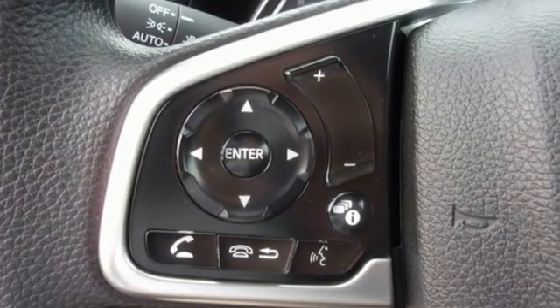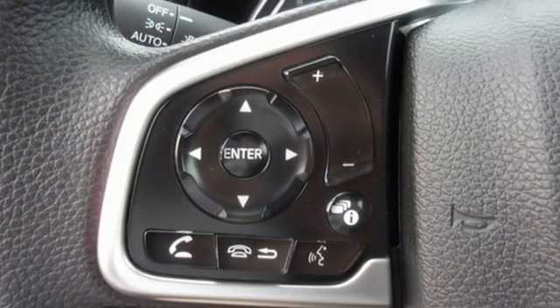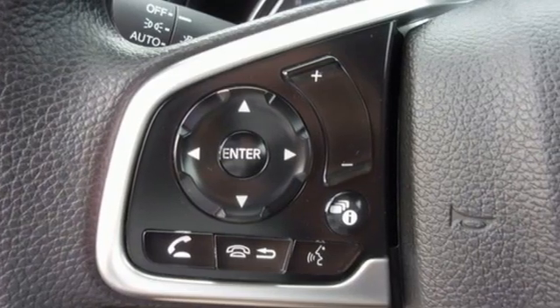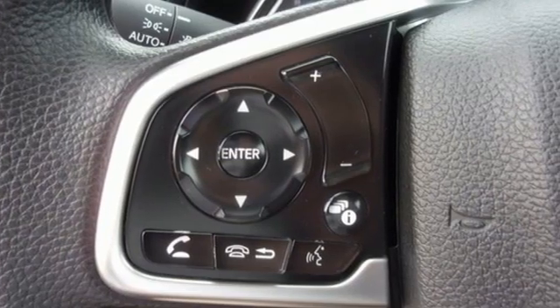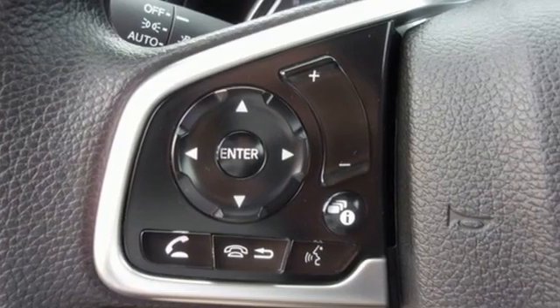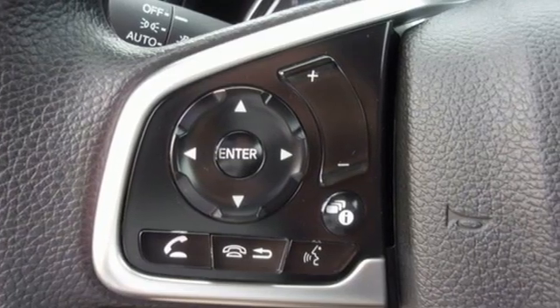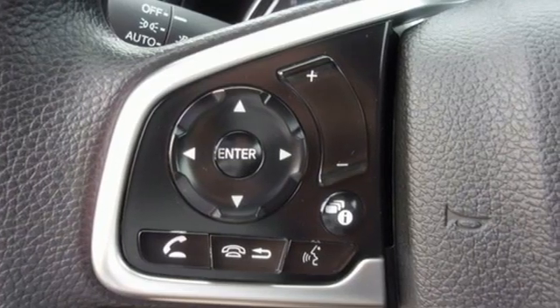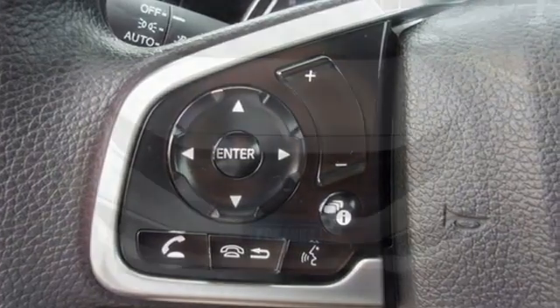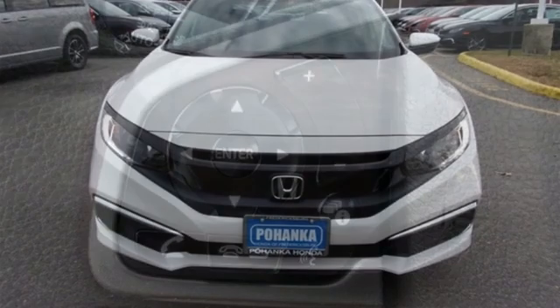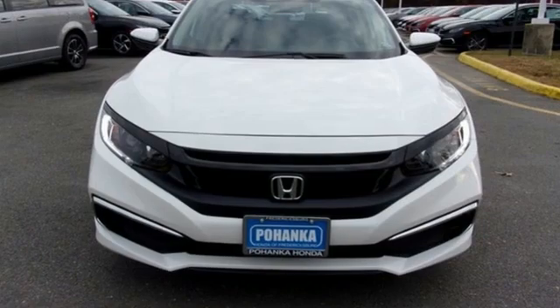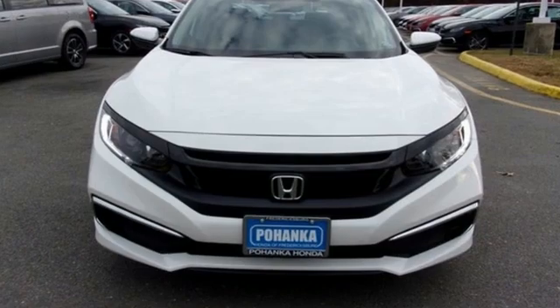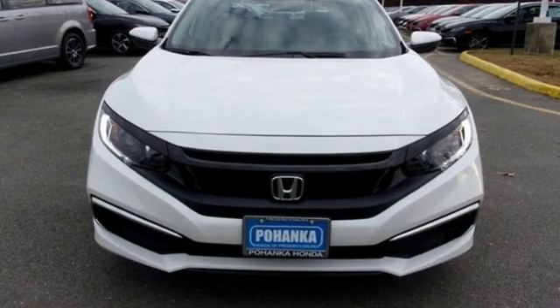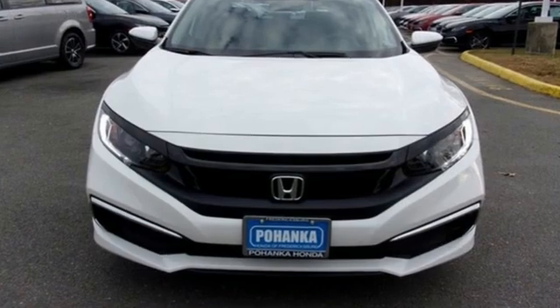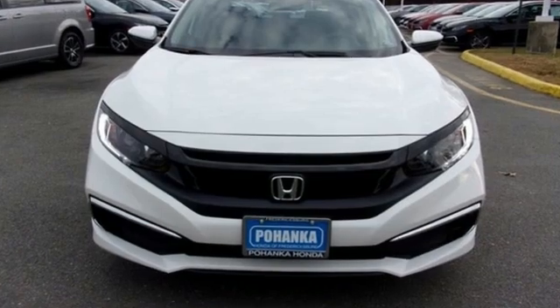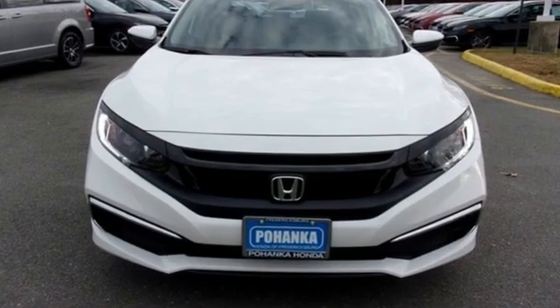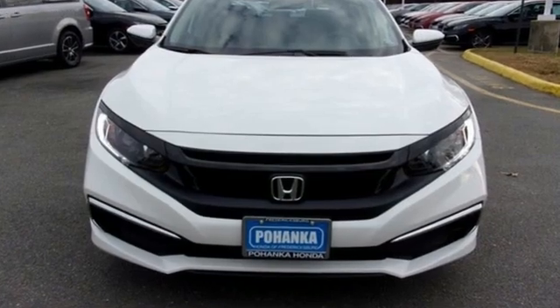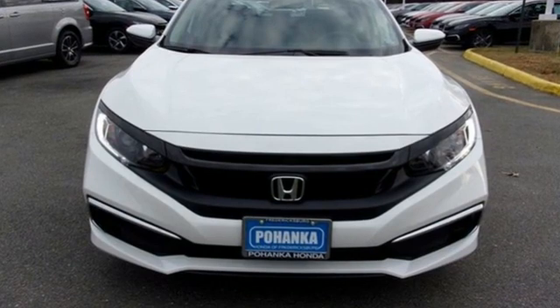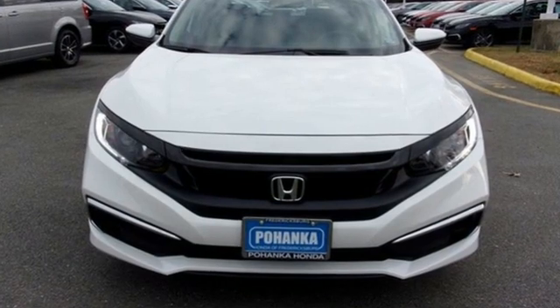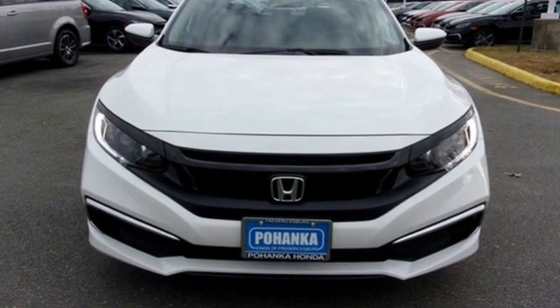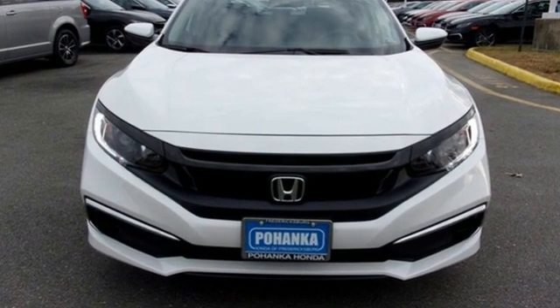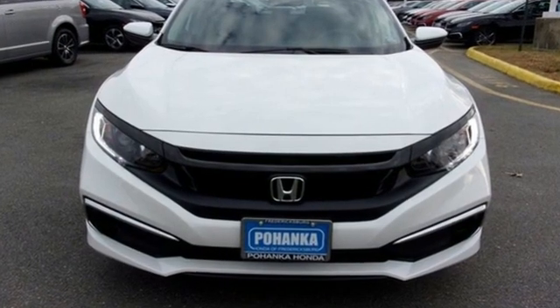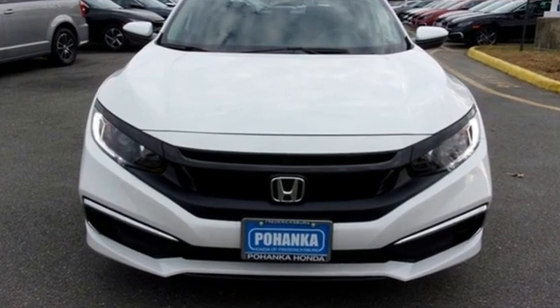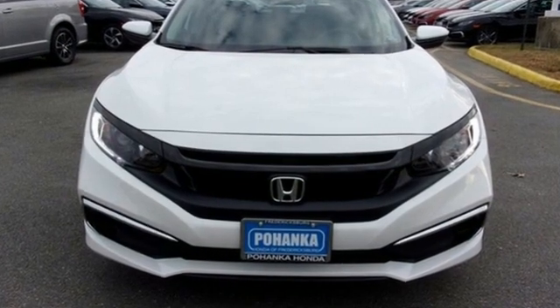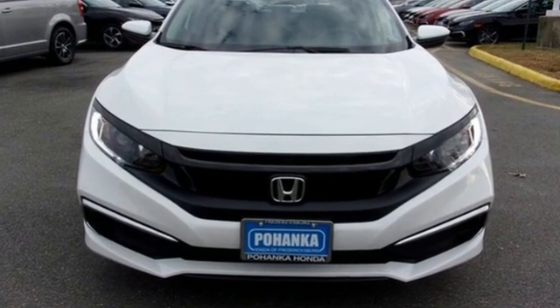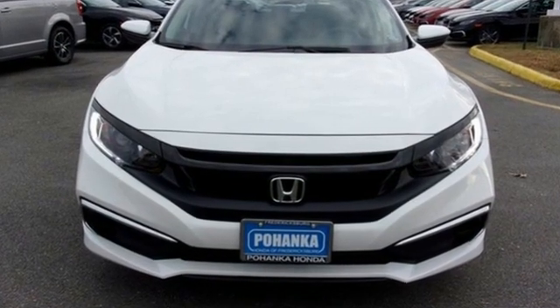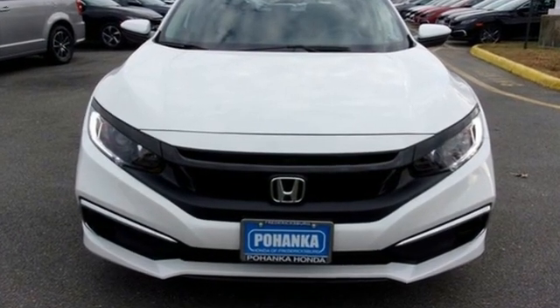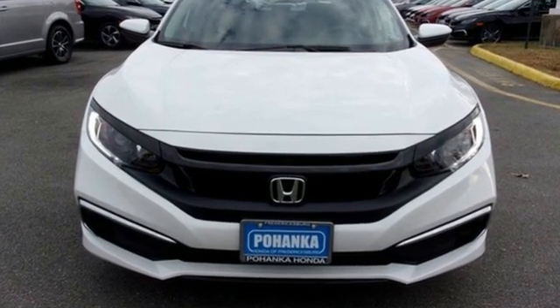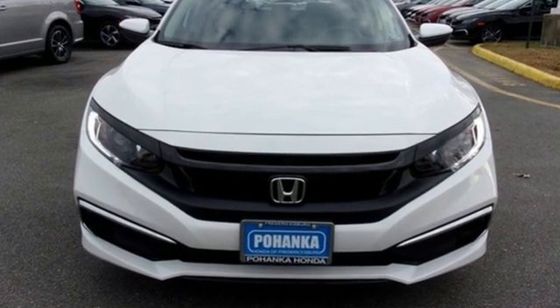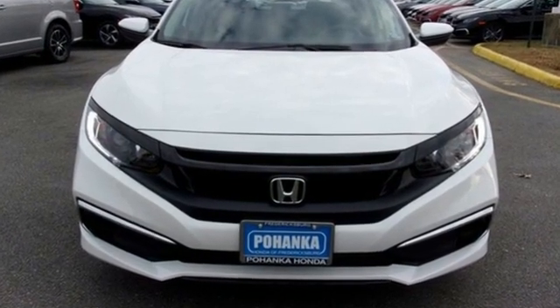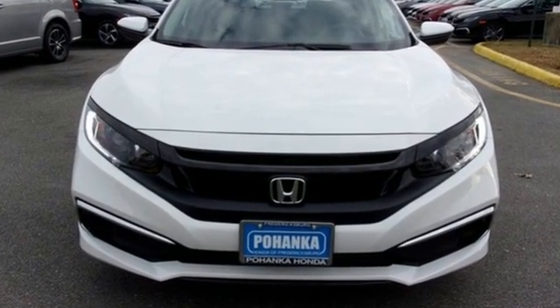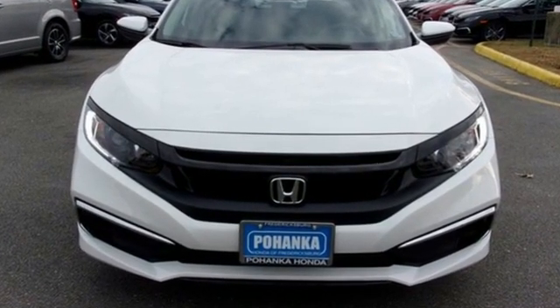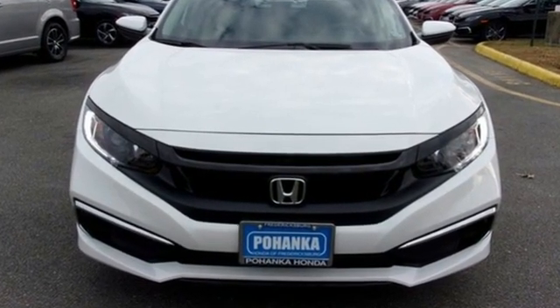Honda has a world-renowned reputation for reliability. Experience it for yourself today.